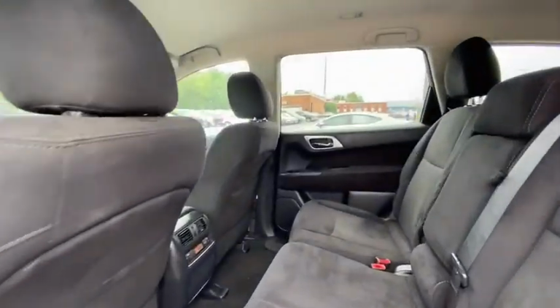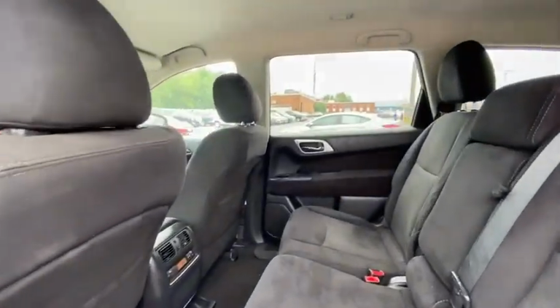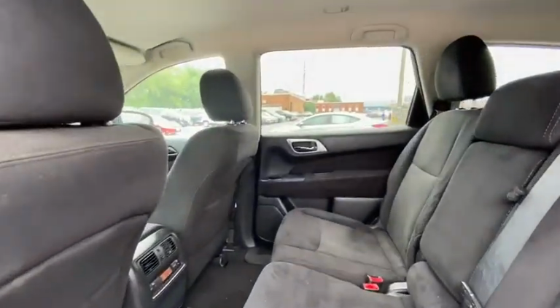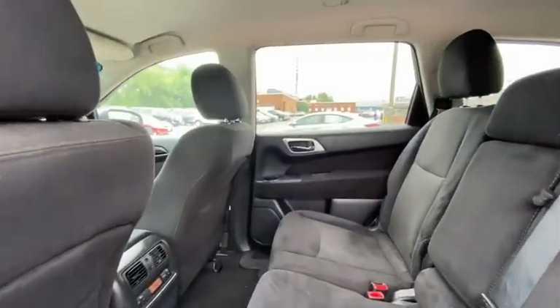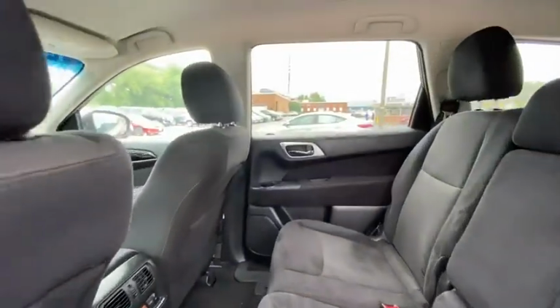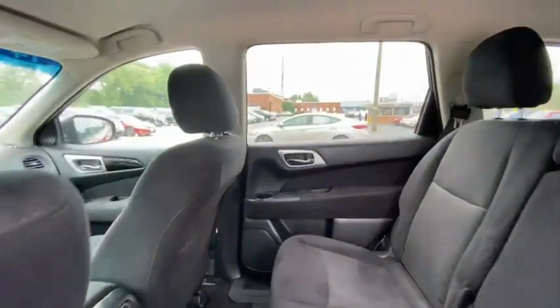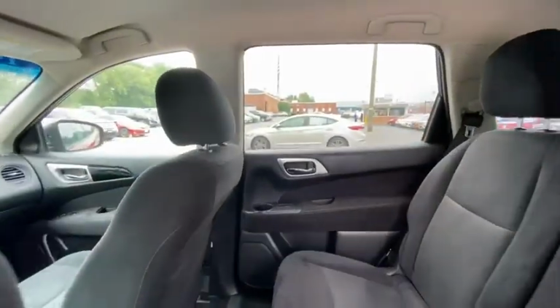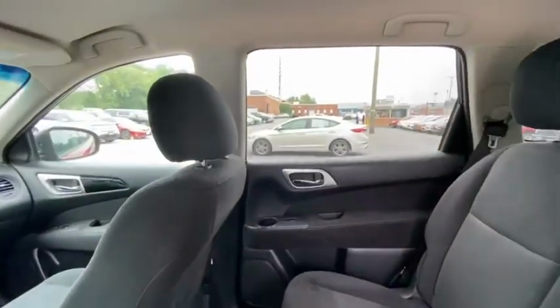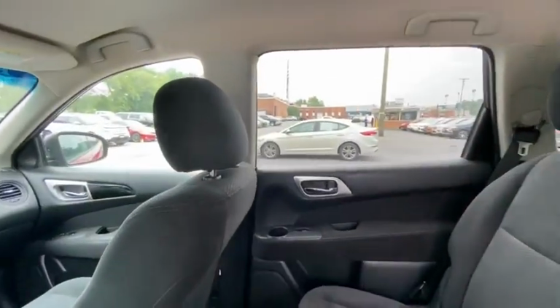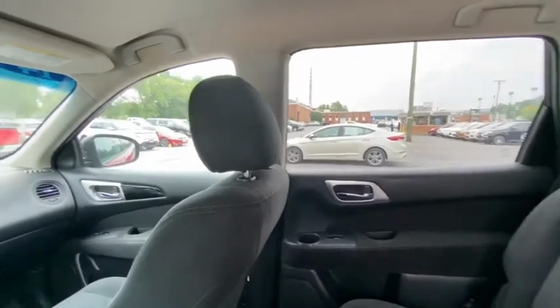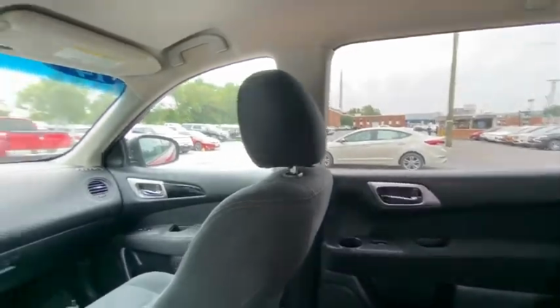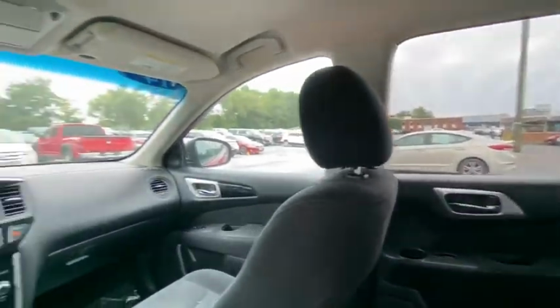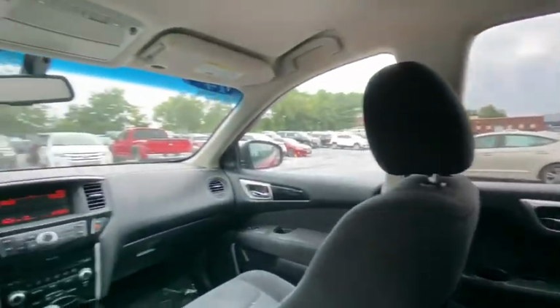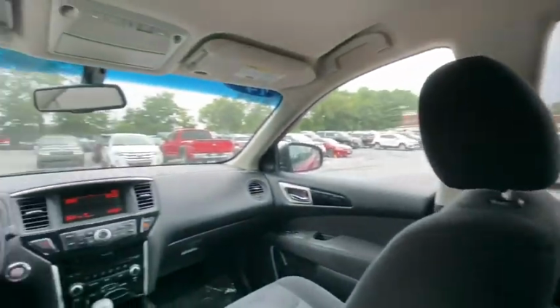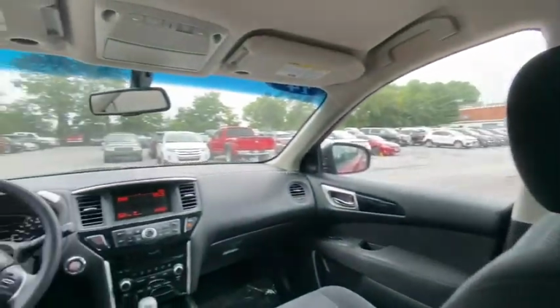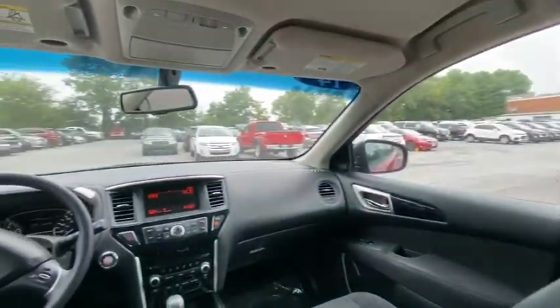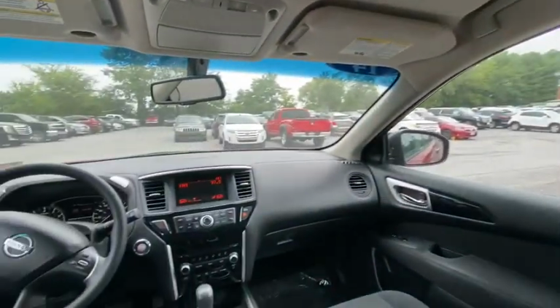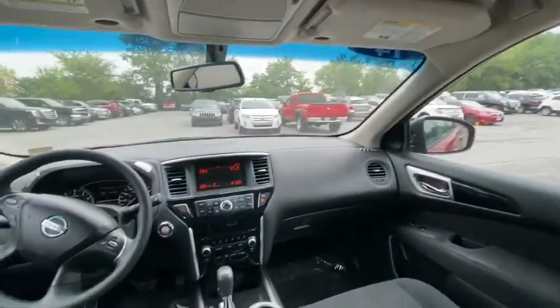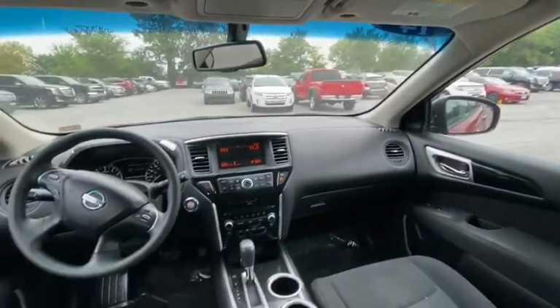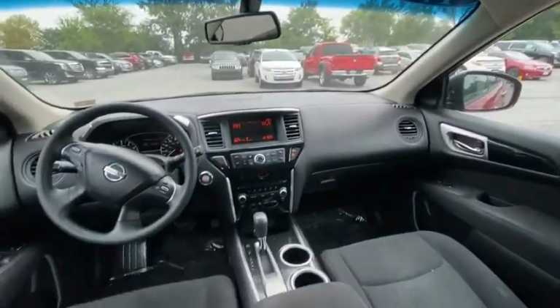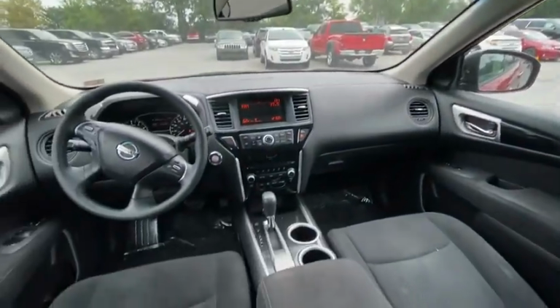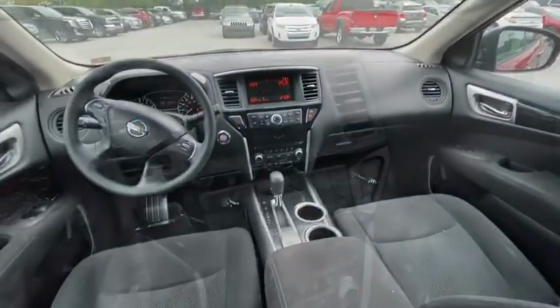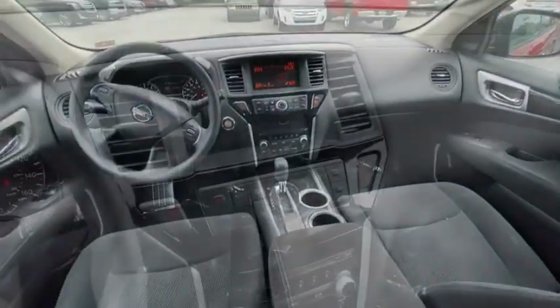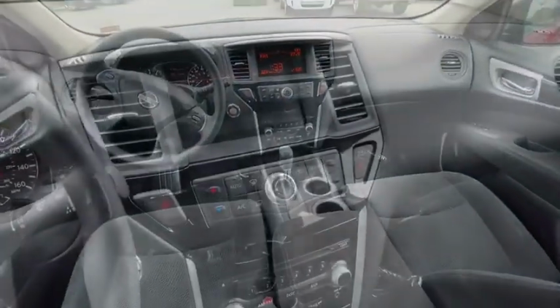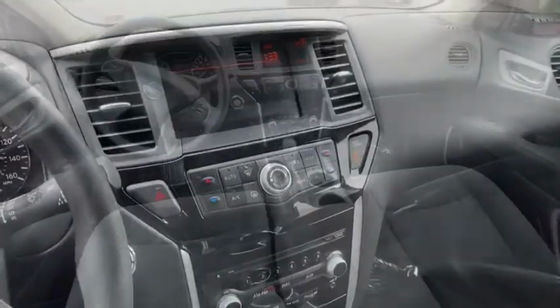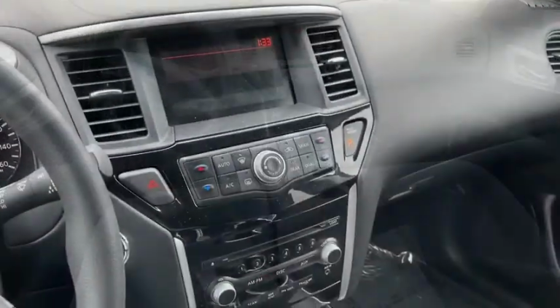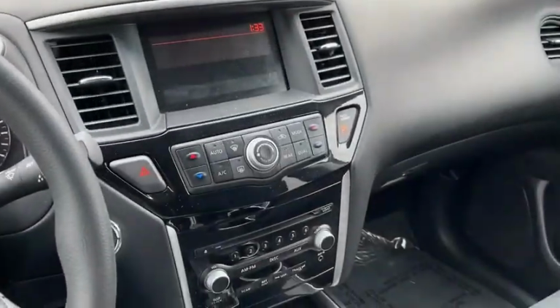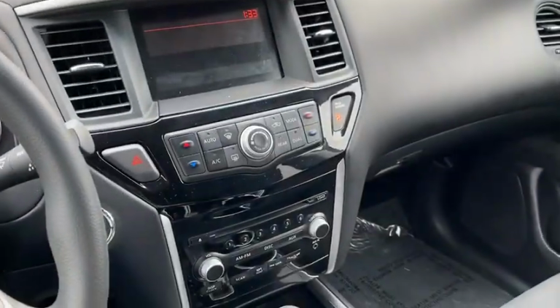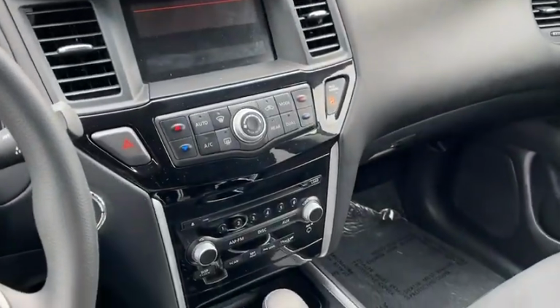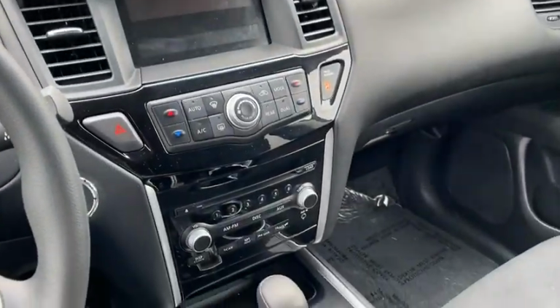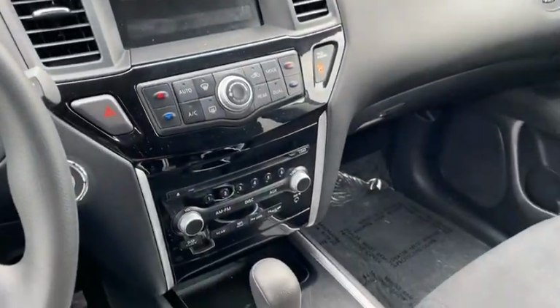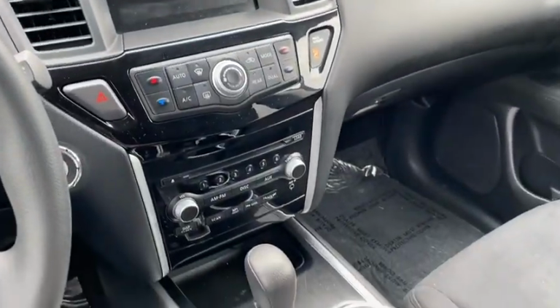Remote keyless entry, panic alarm, rear window wiper, cloth seat trim, driver vanity mirror.